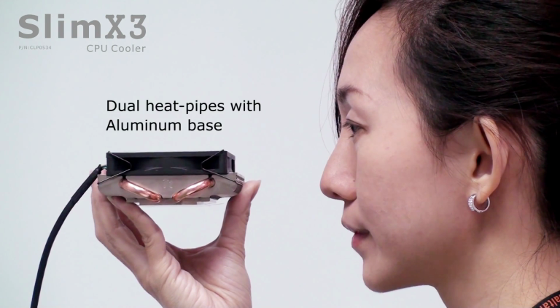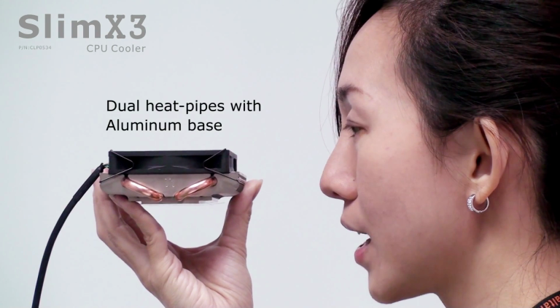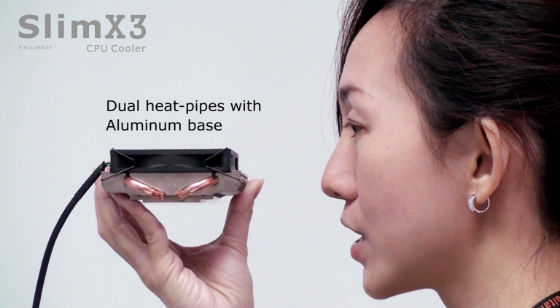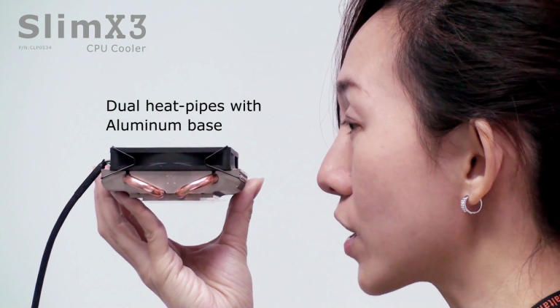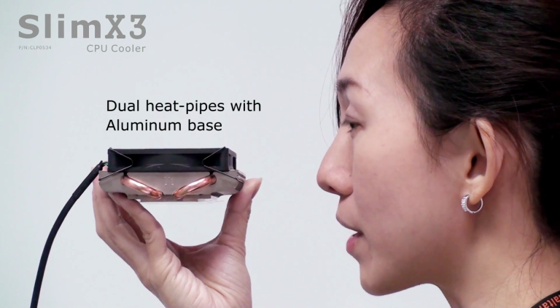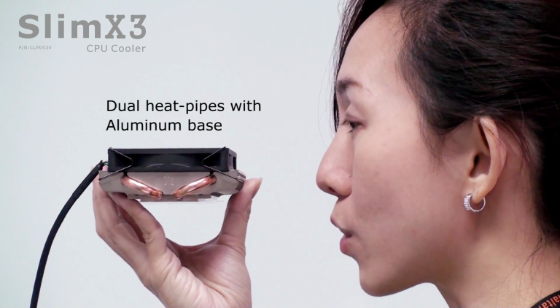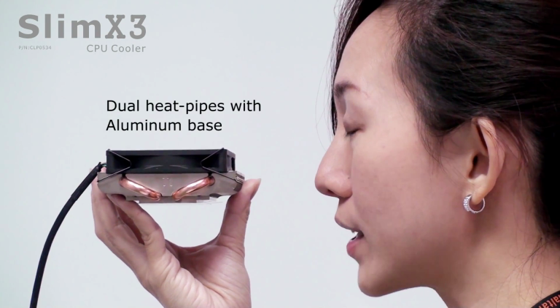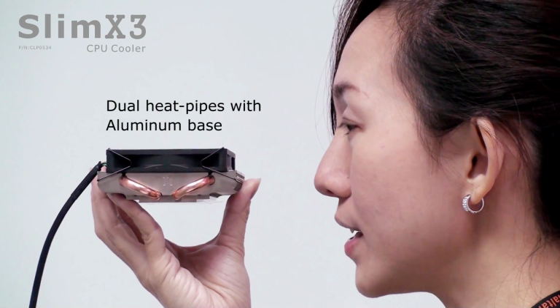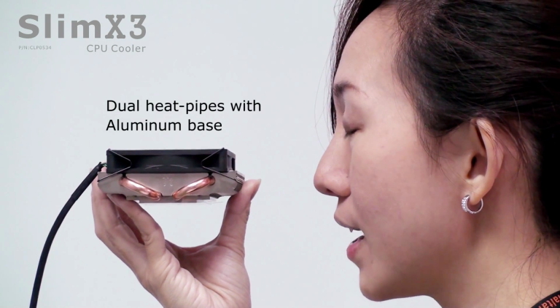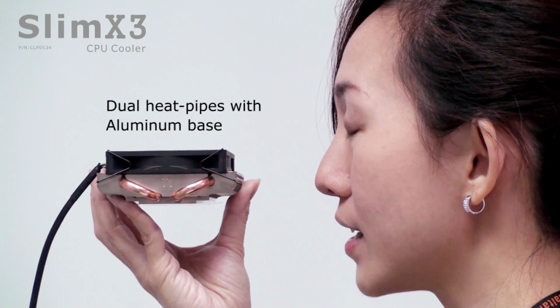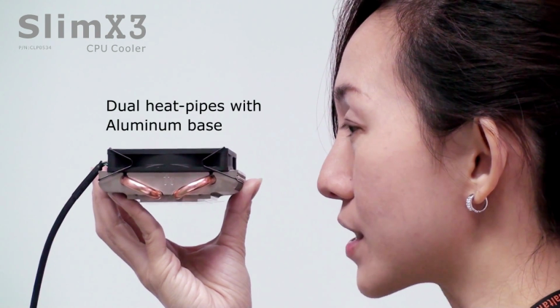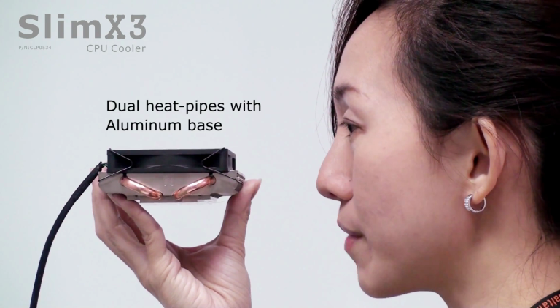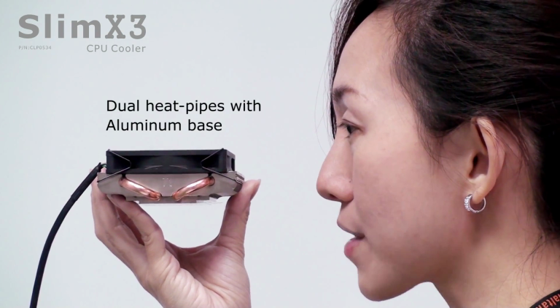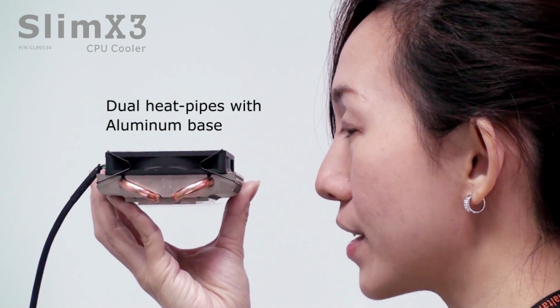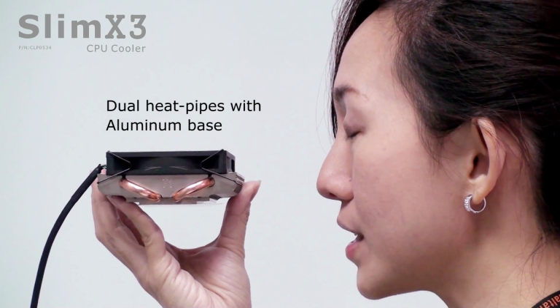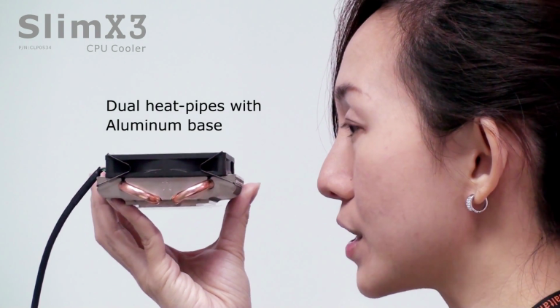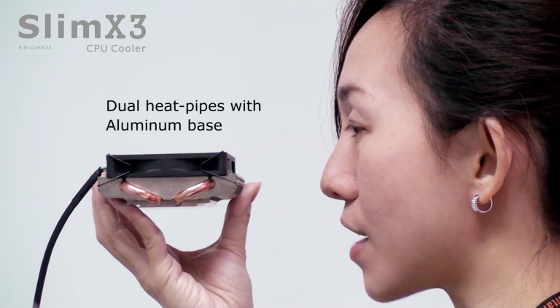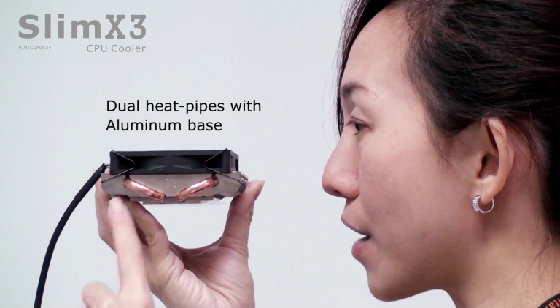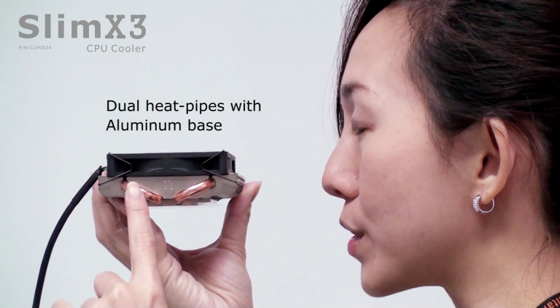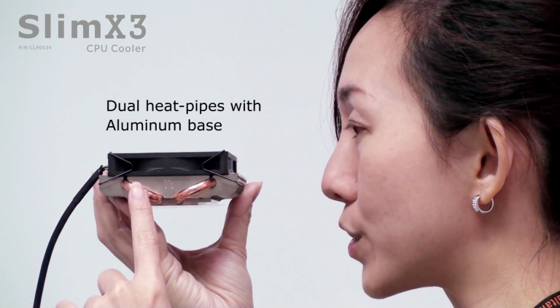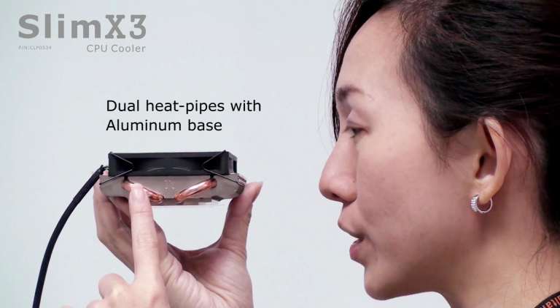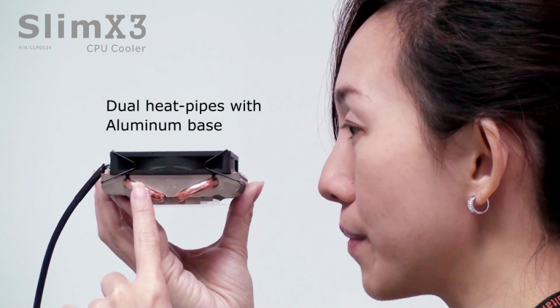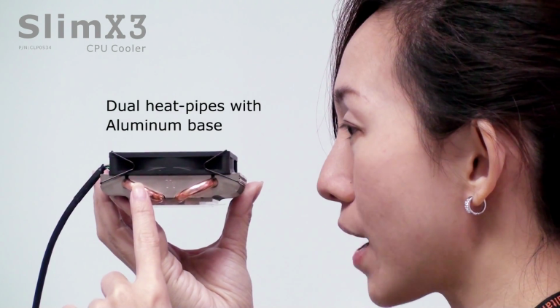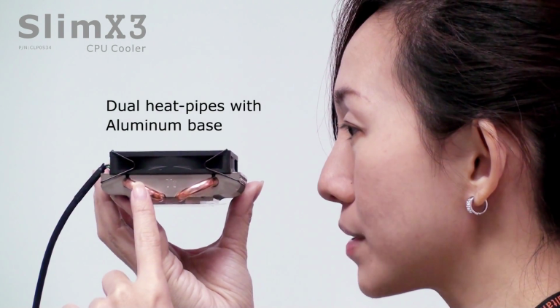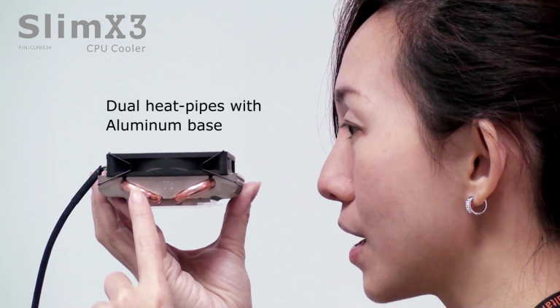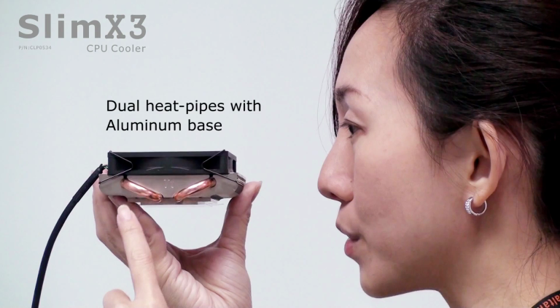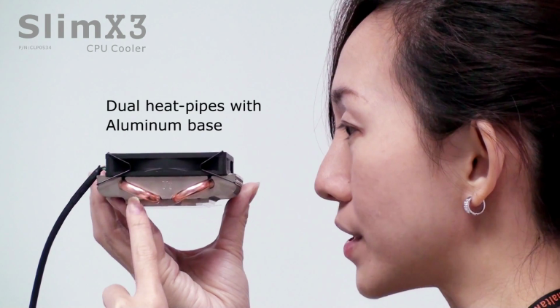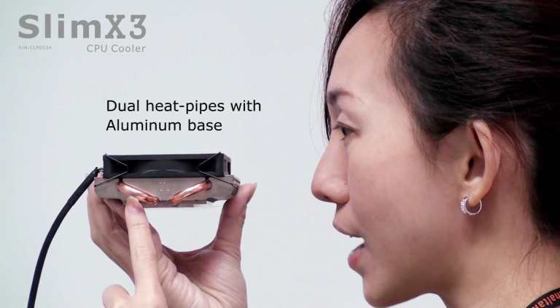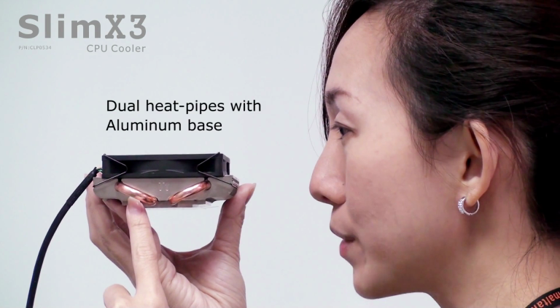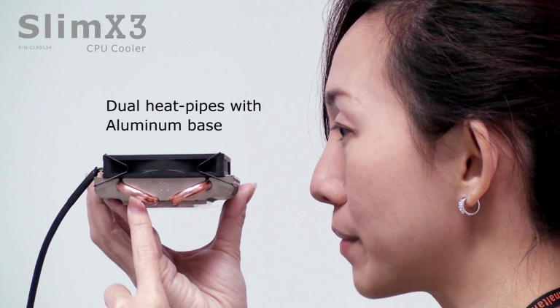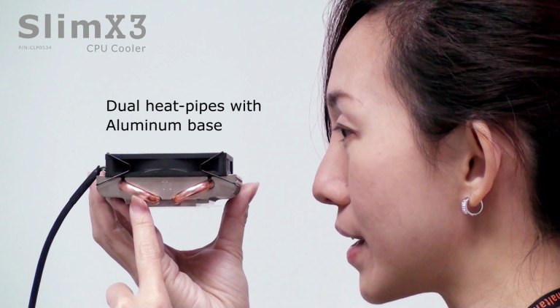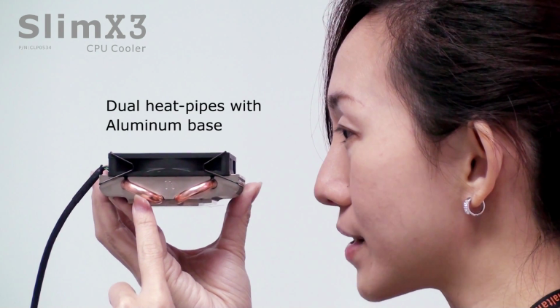Talking about quality, the Slim X3 is designed with heat pipes and an aluminum base.